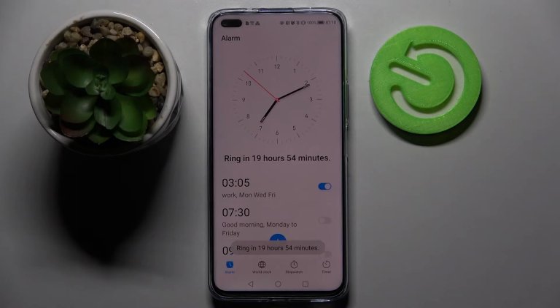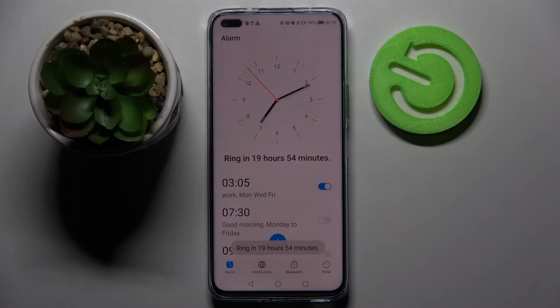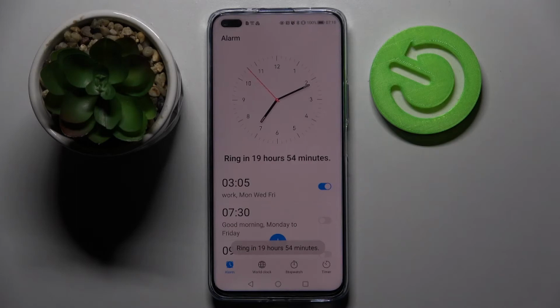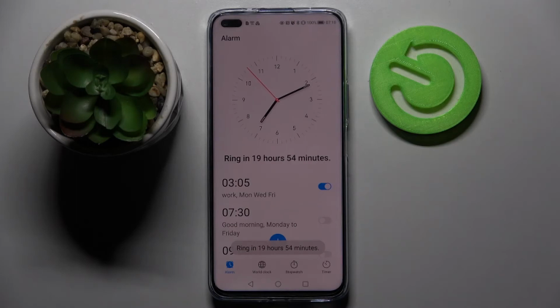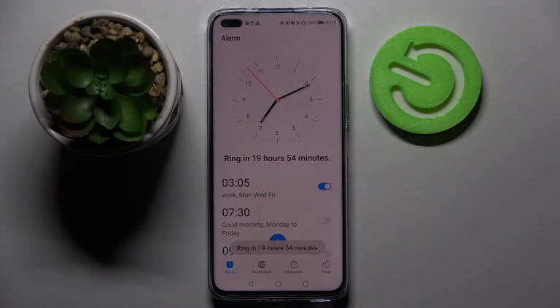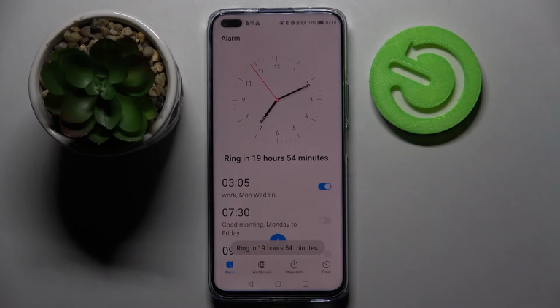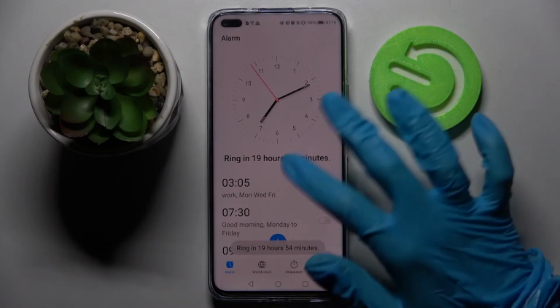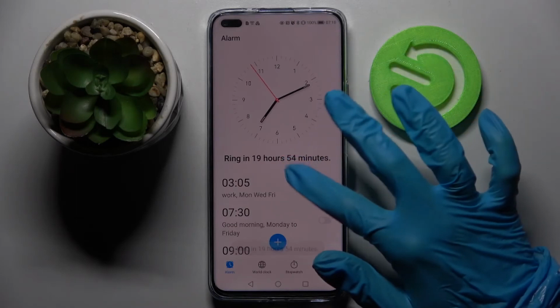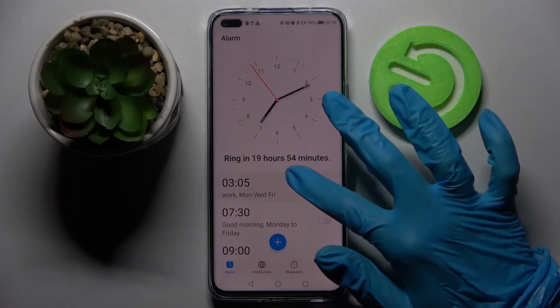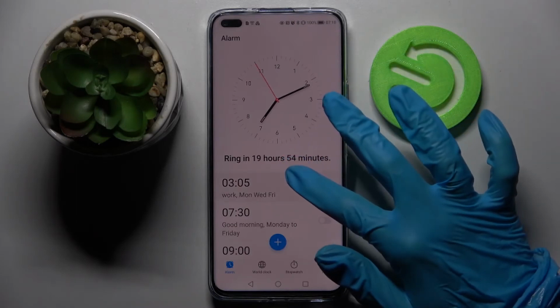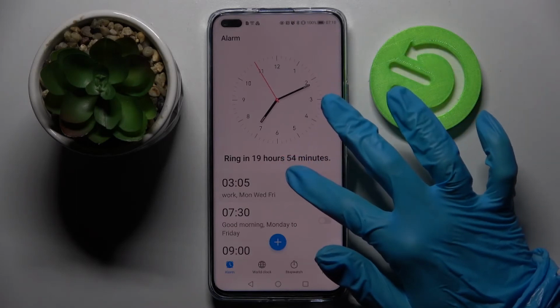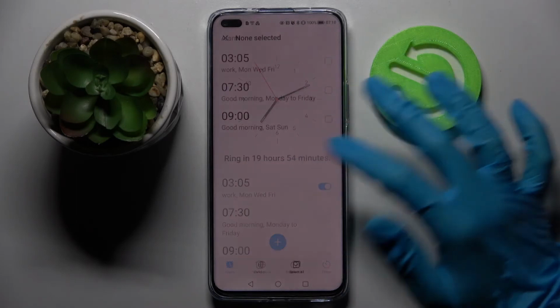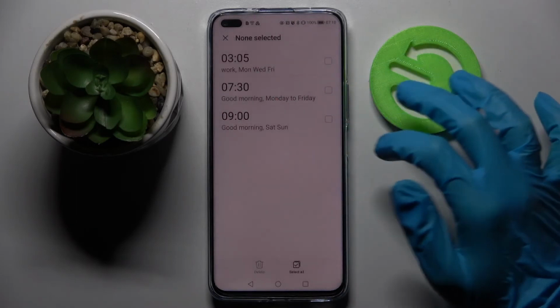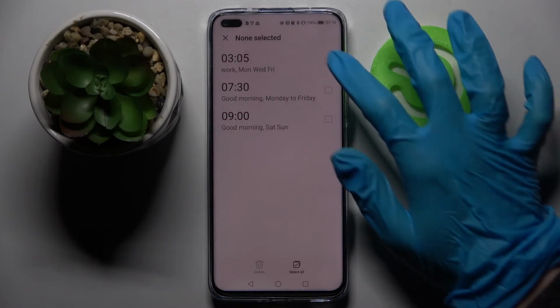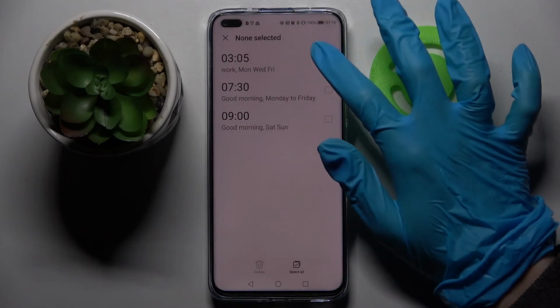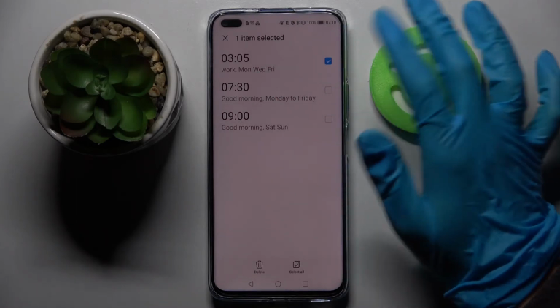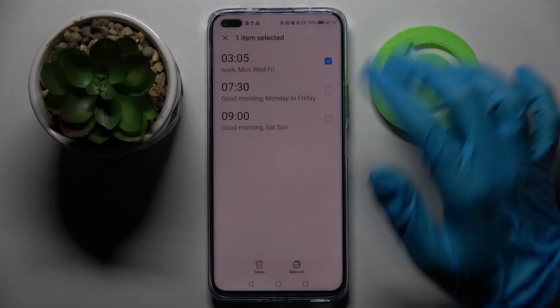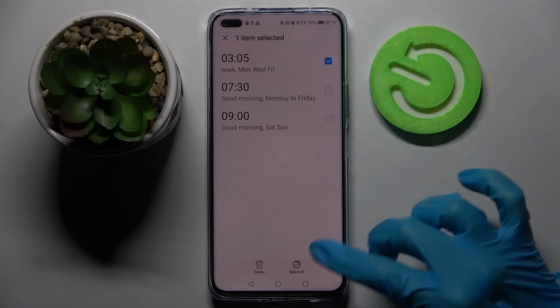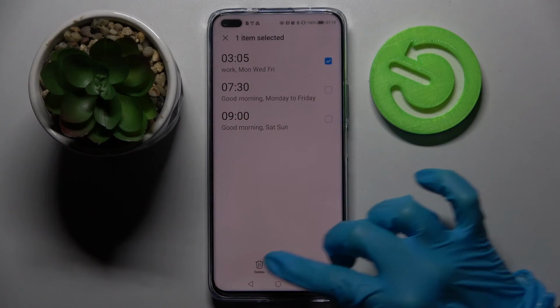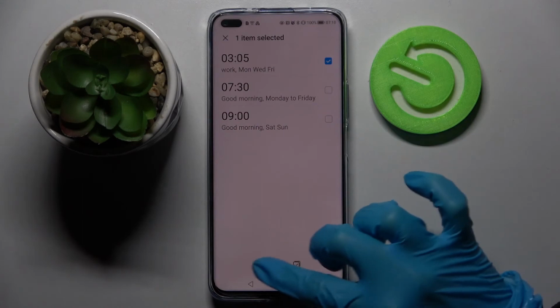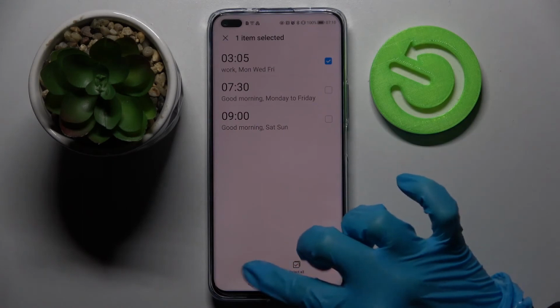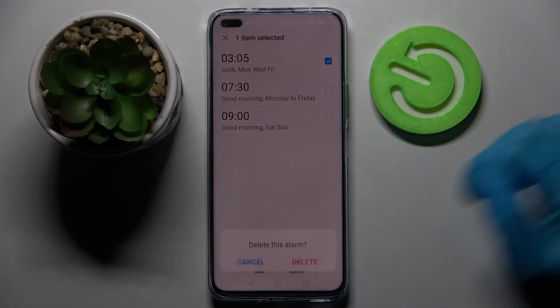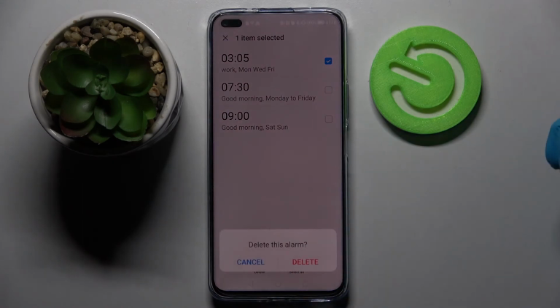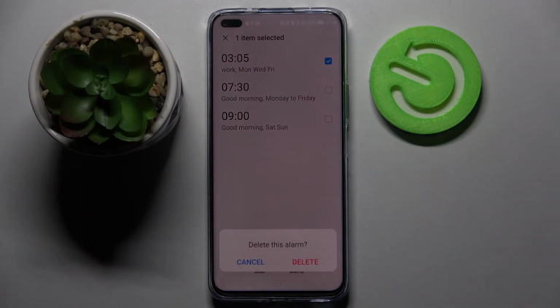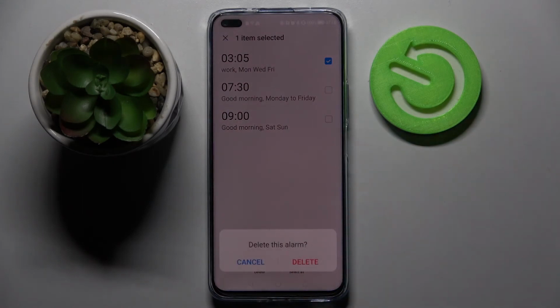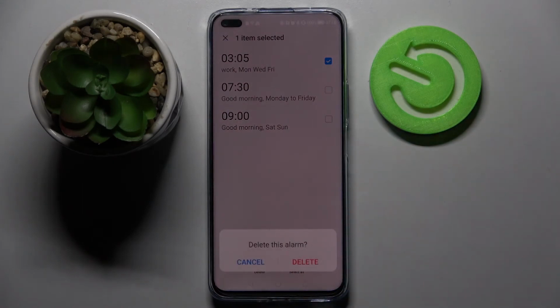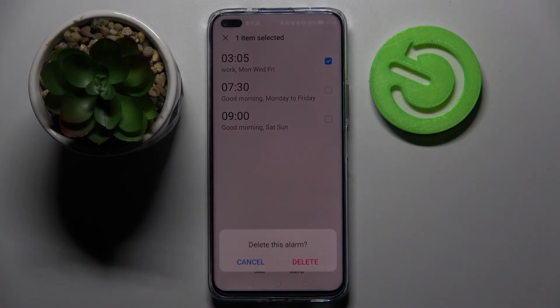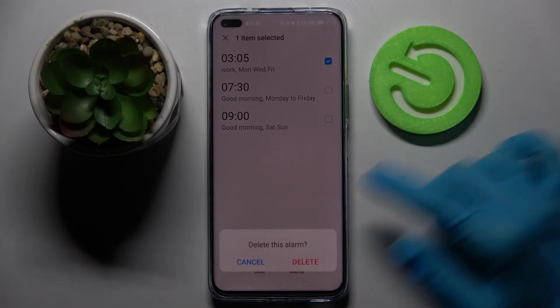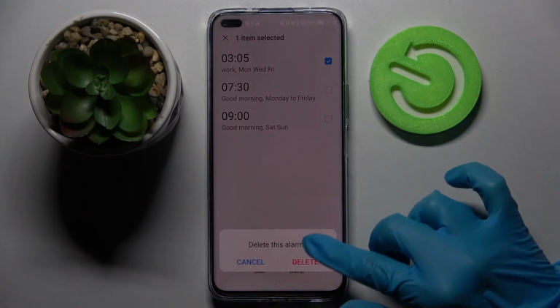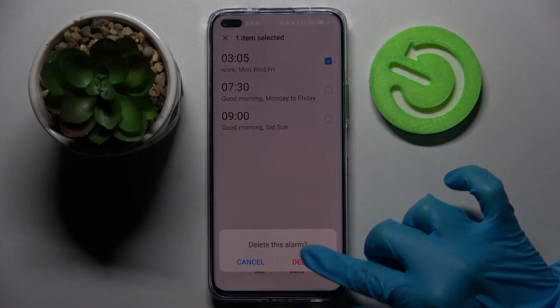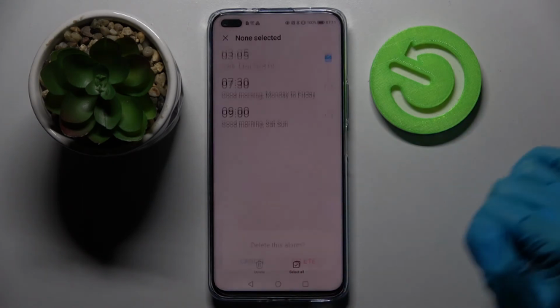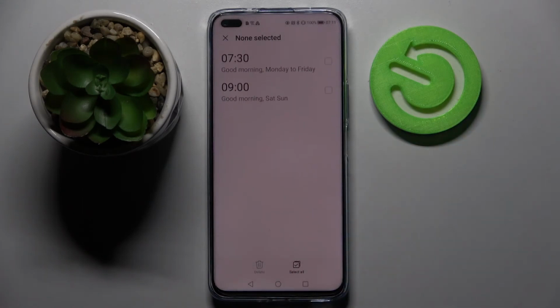If you wish to get rid of your alarm you need to hold it, click on it and choose delete. Then confirm your choice in the pop-up.